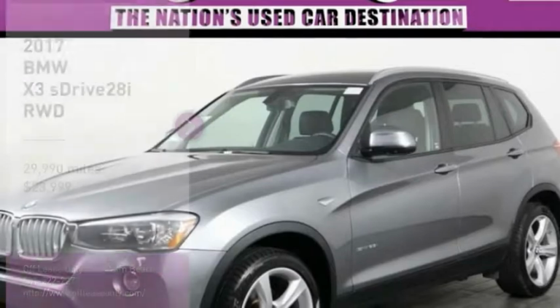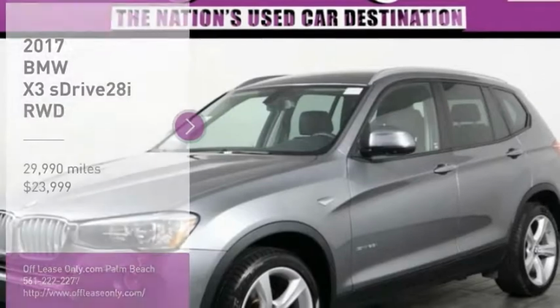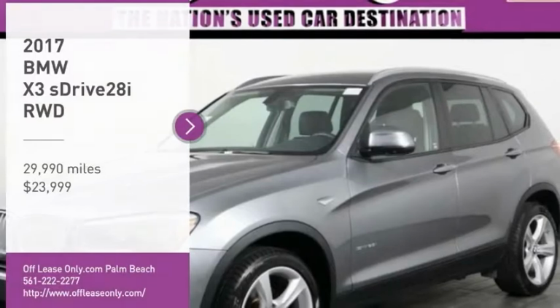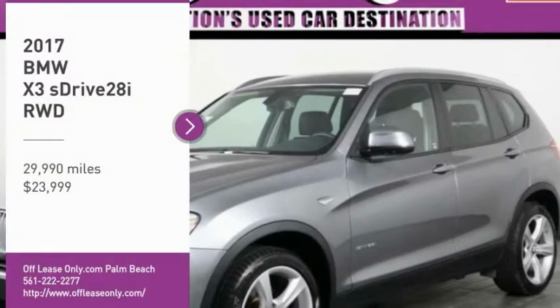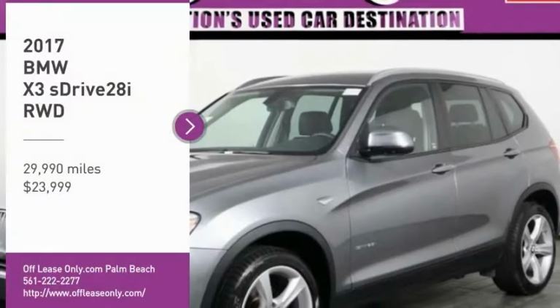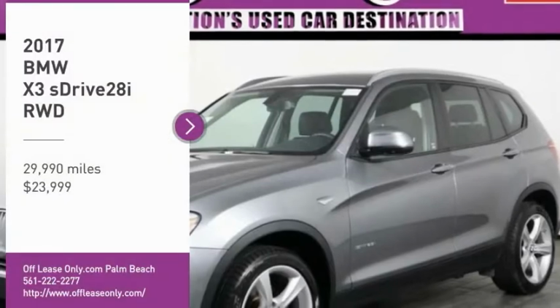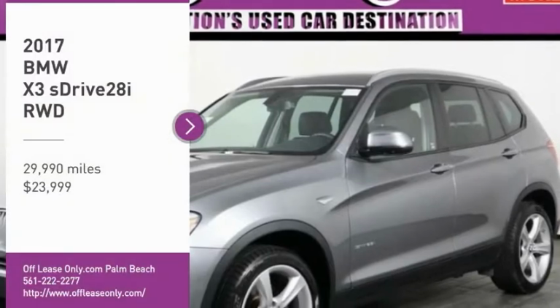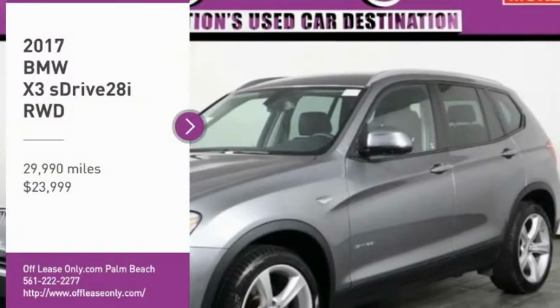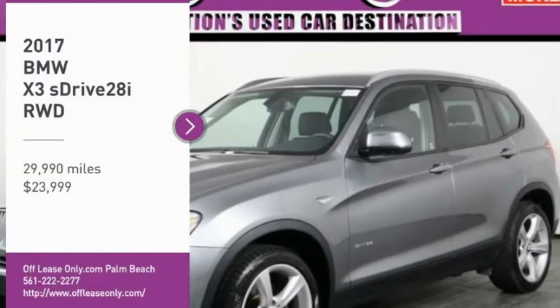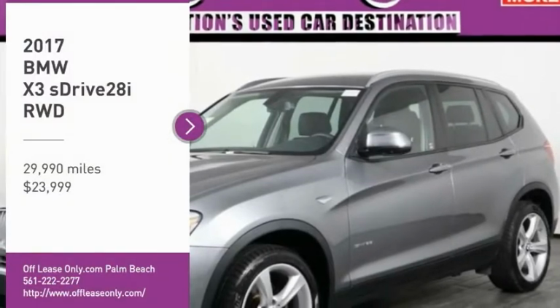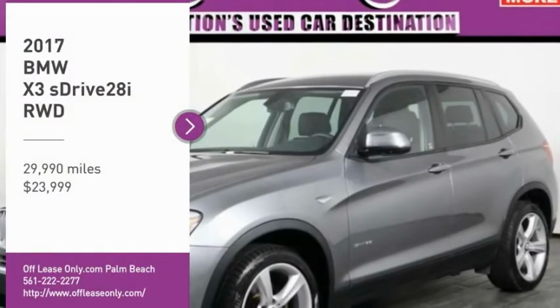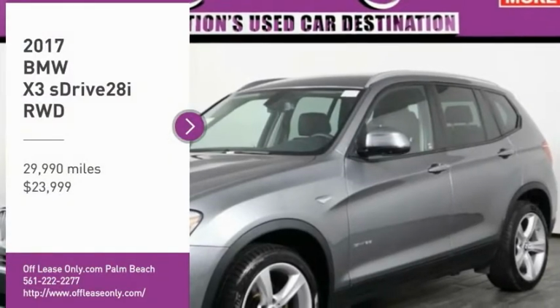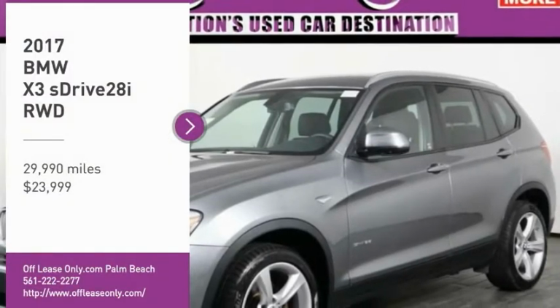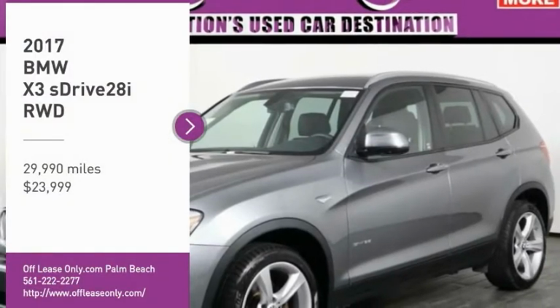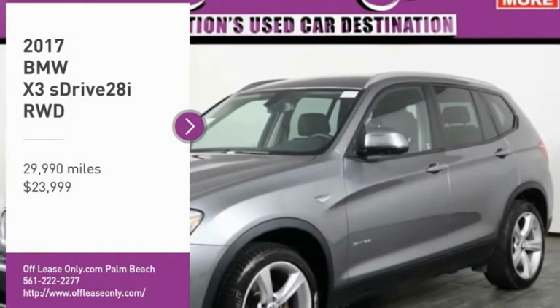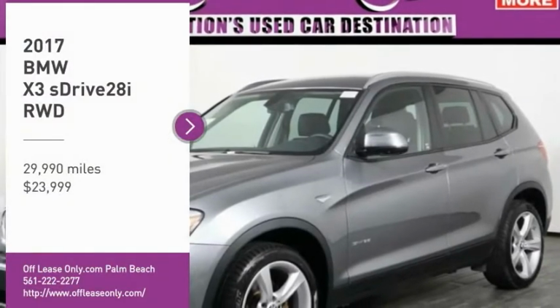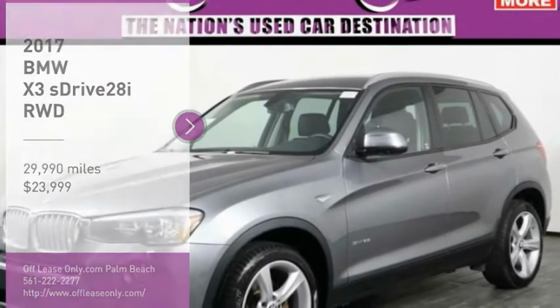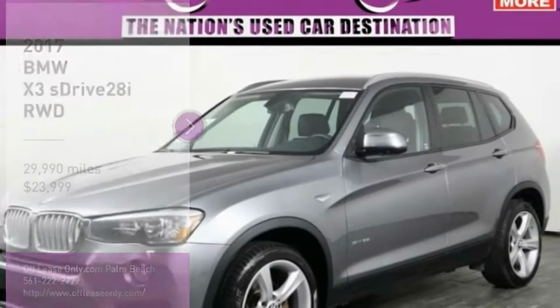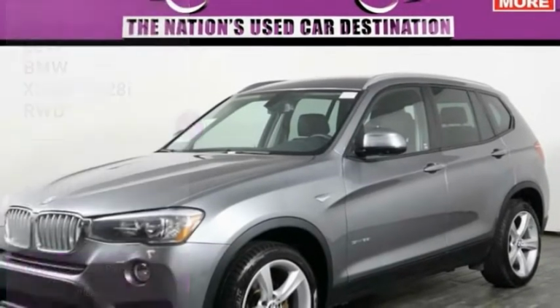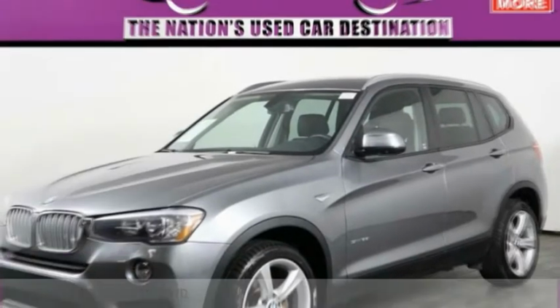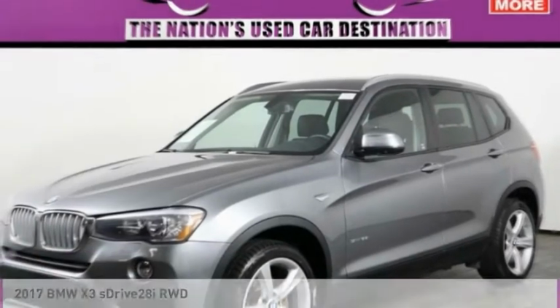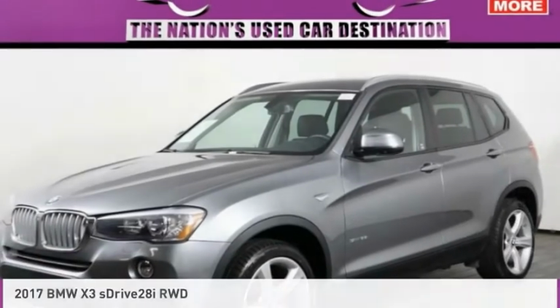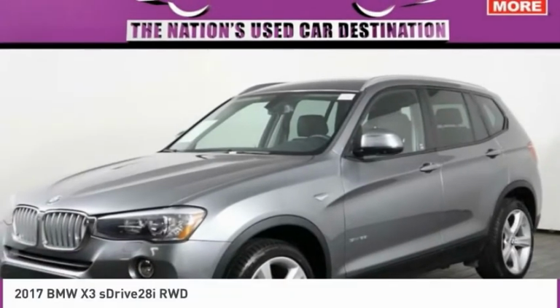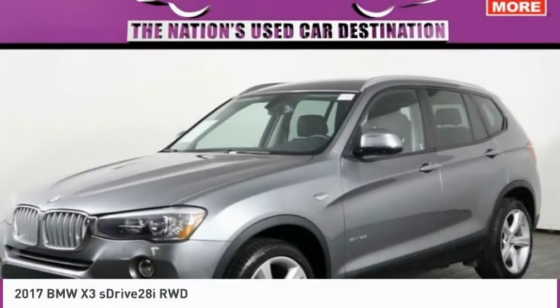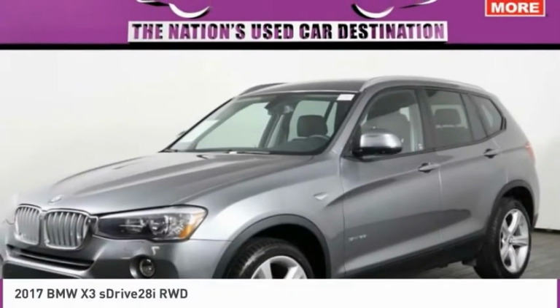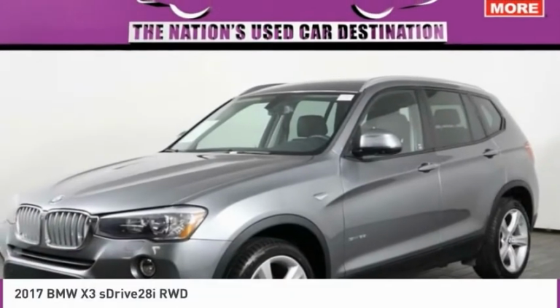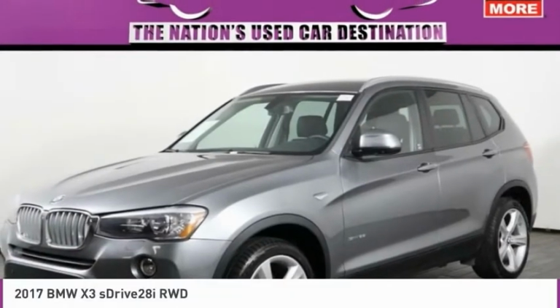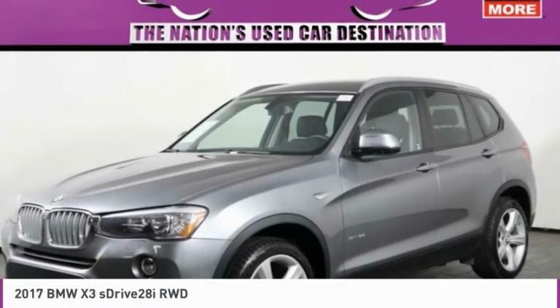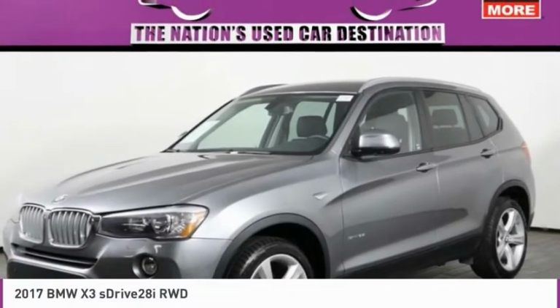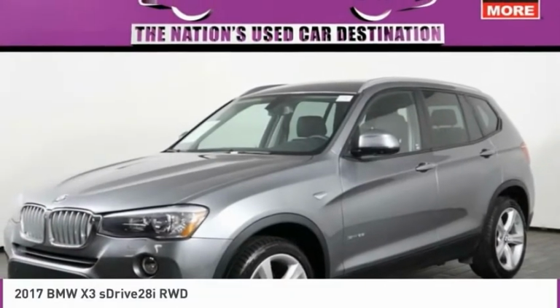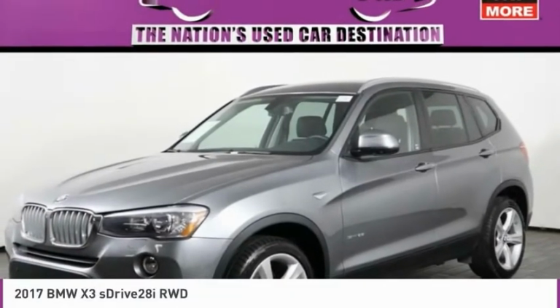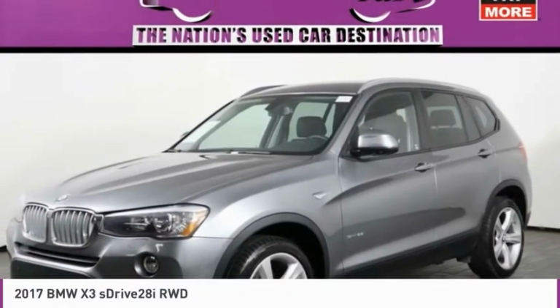Looking for the right vehicle? Check out the 2017 X3.